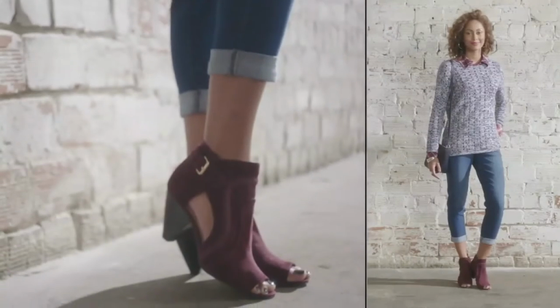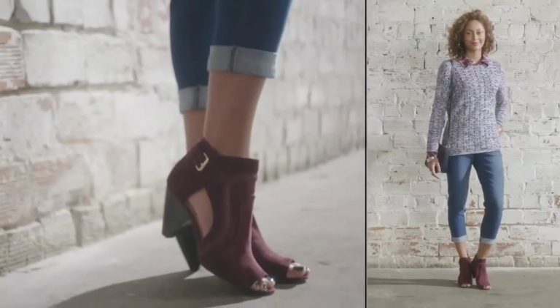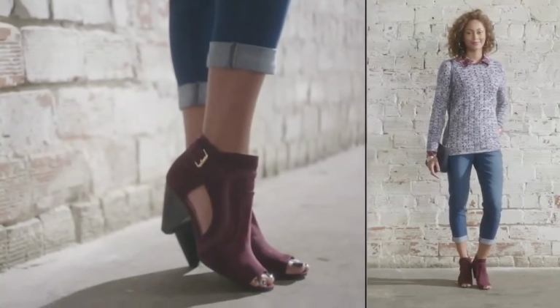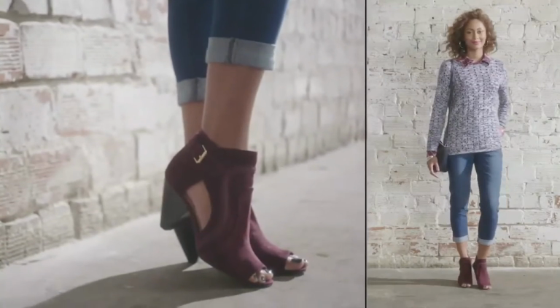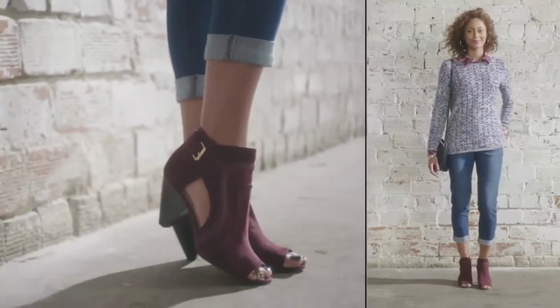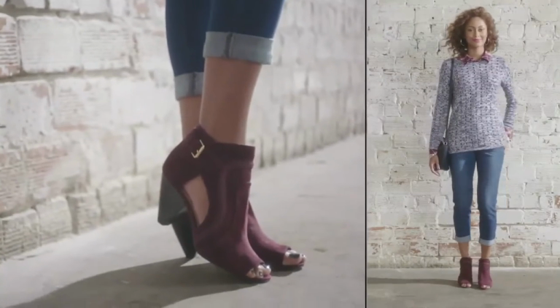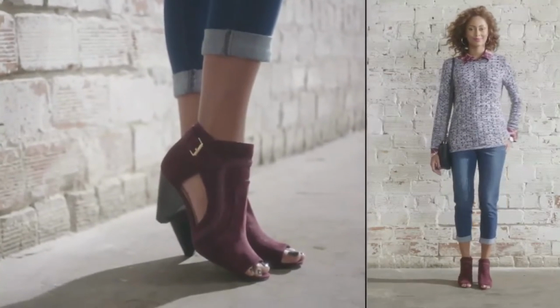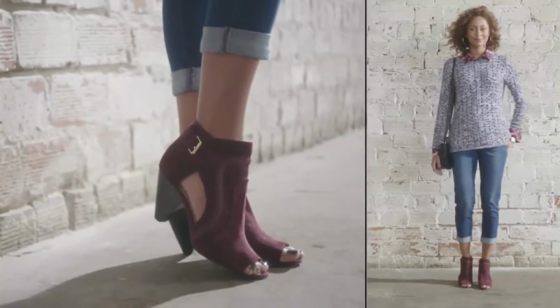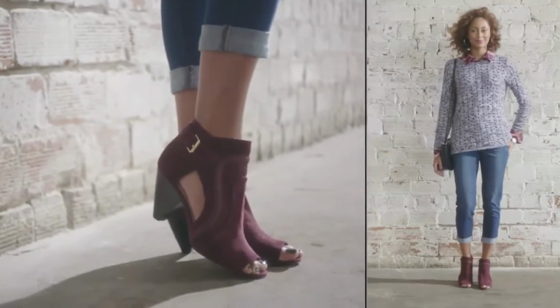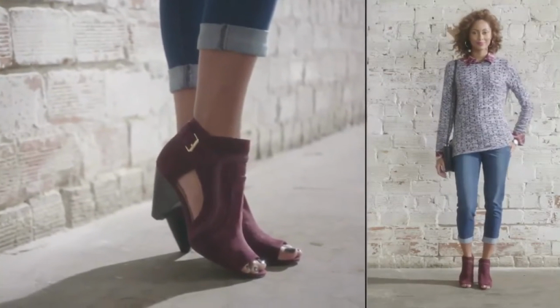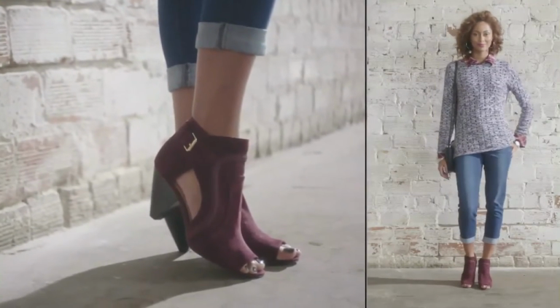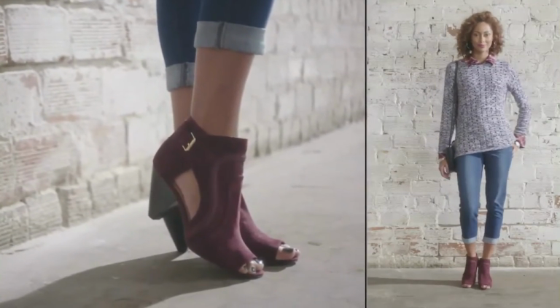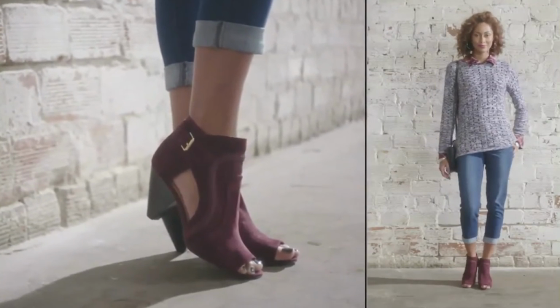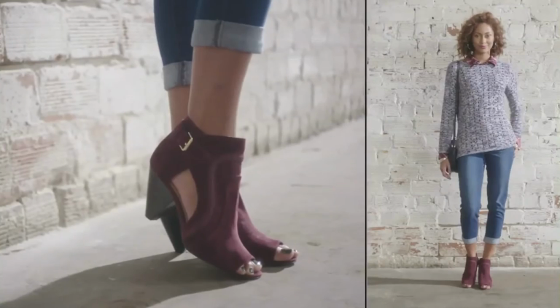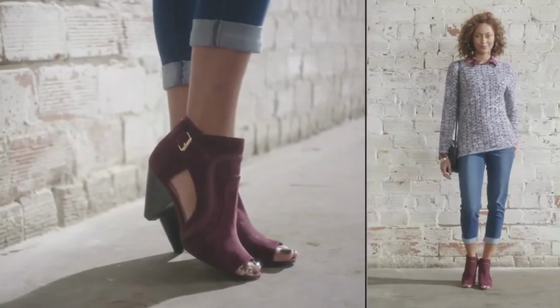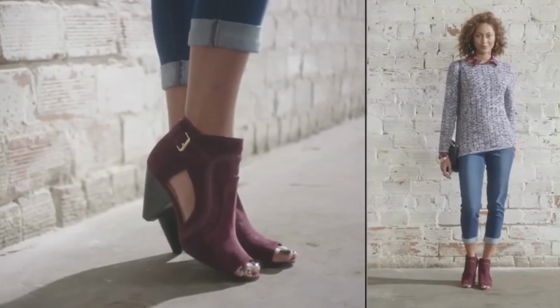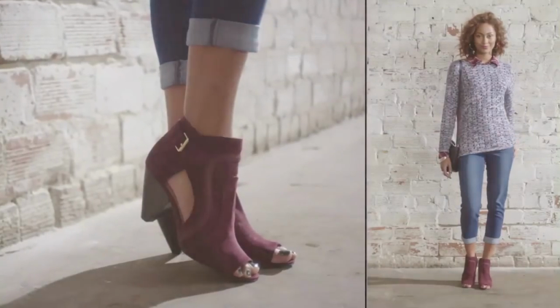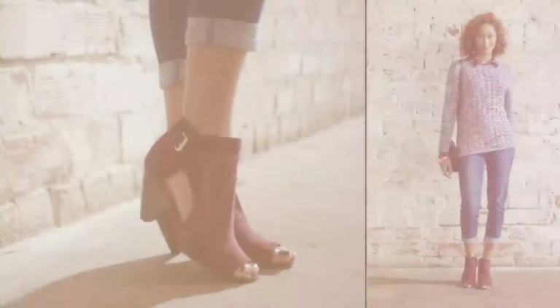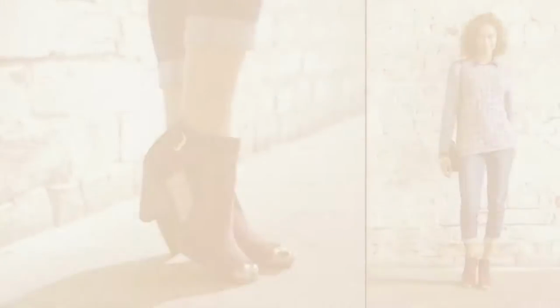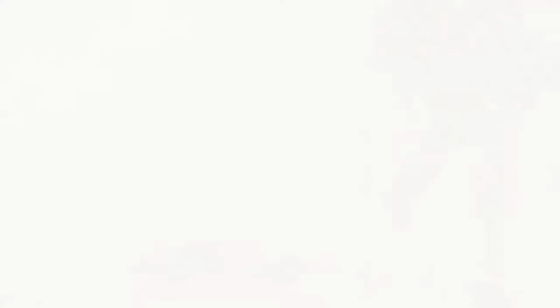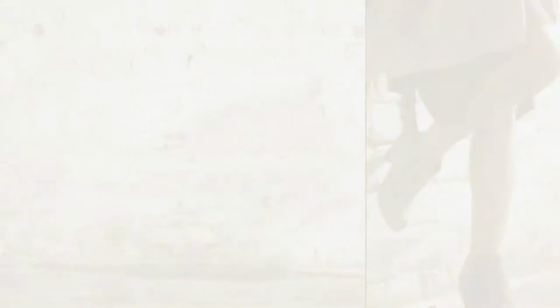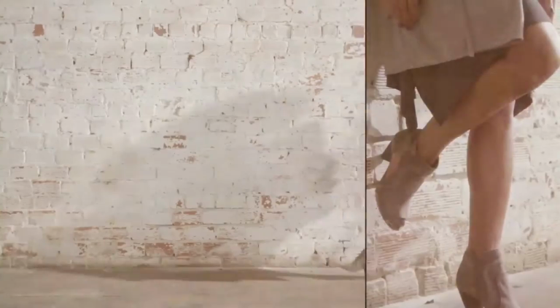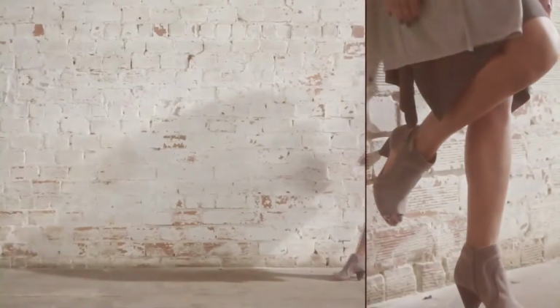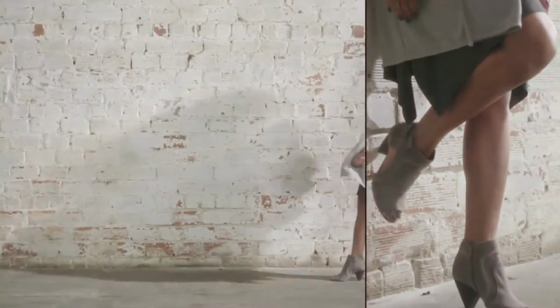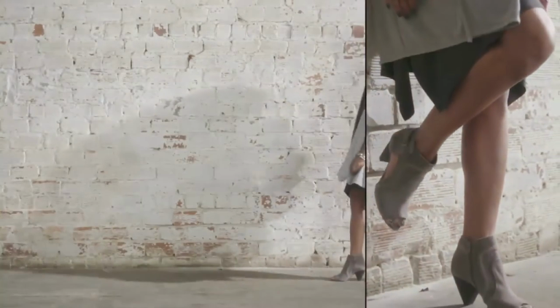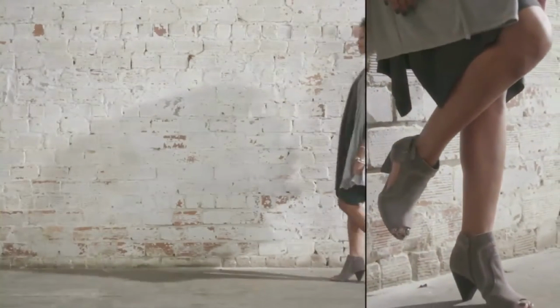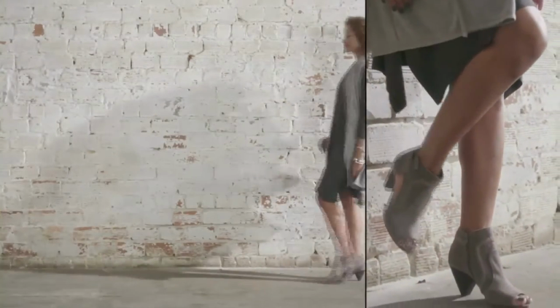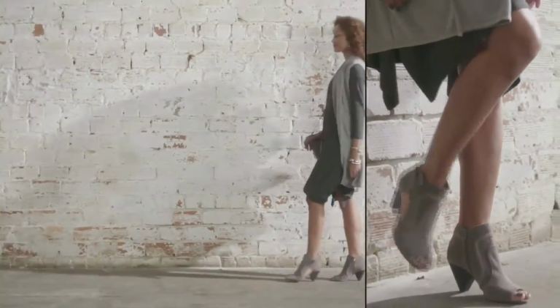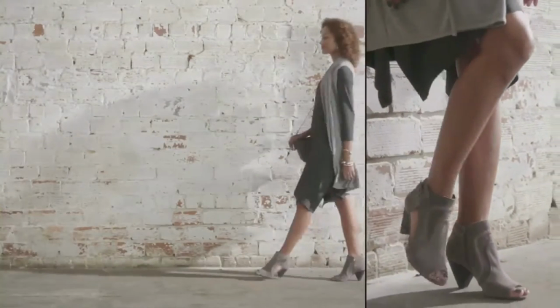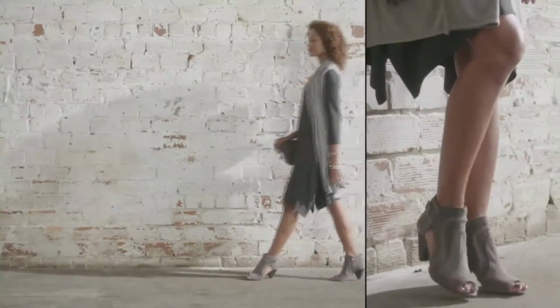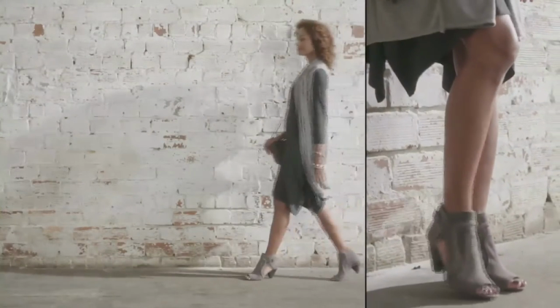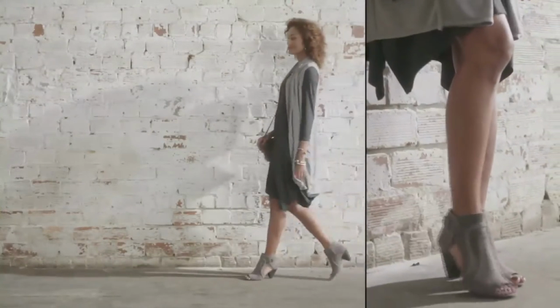These are uber versatile. They're going to go with so many things in your wardrobe, from pairing them with cuff jeans or even your favorite dress.